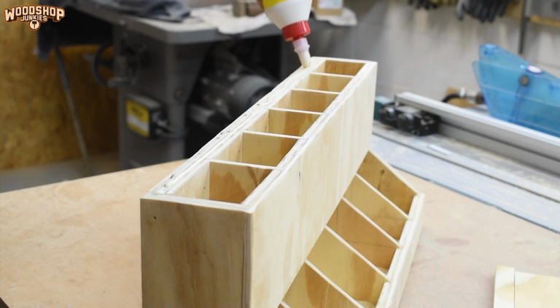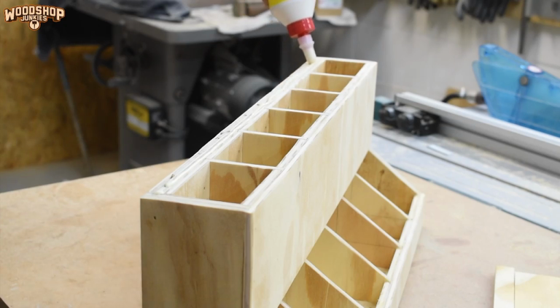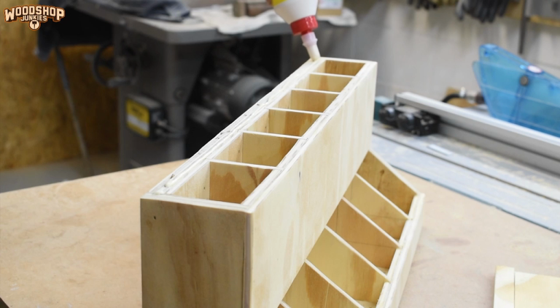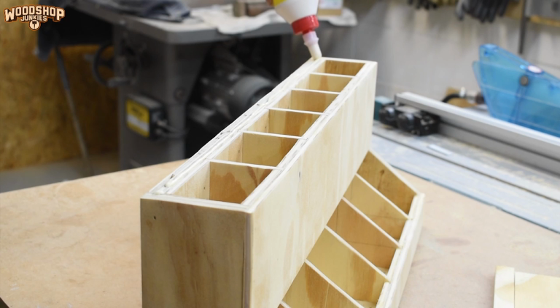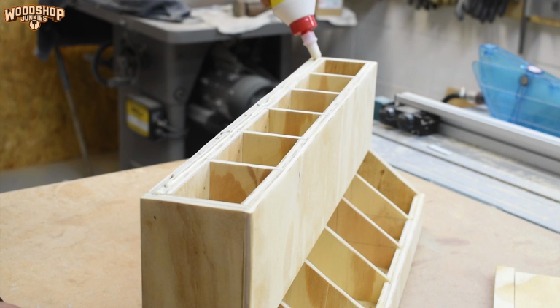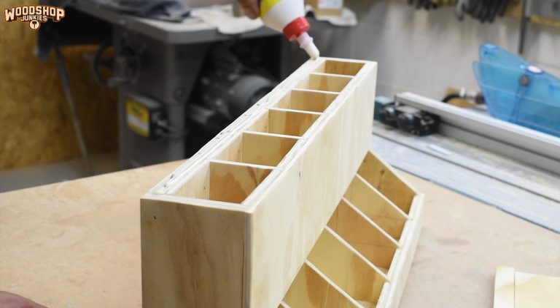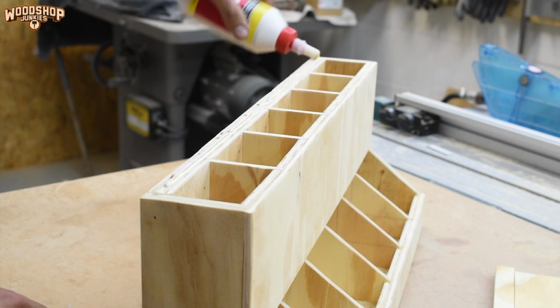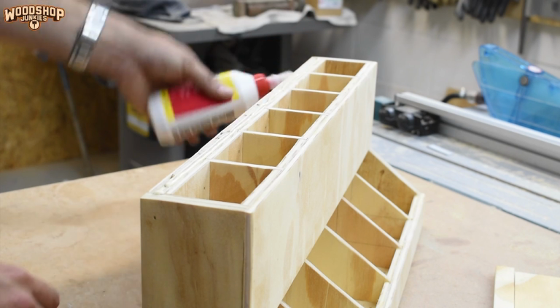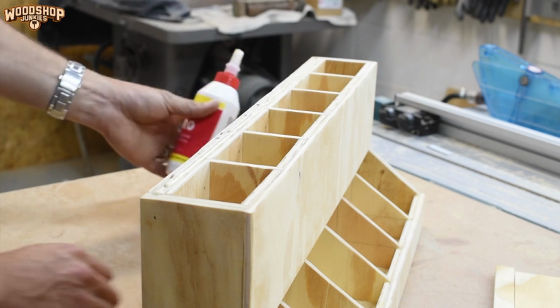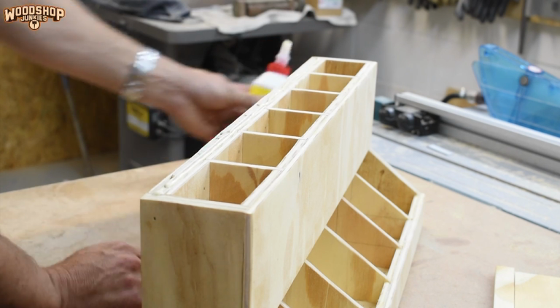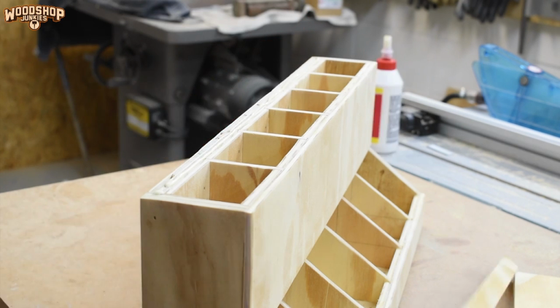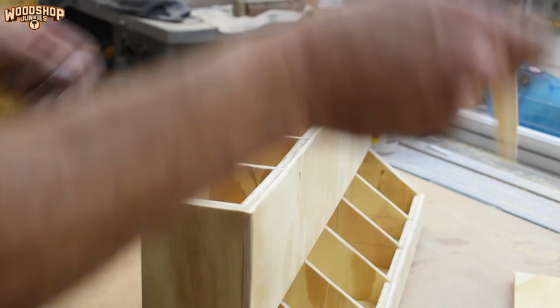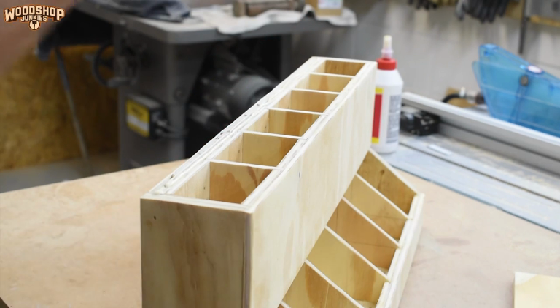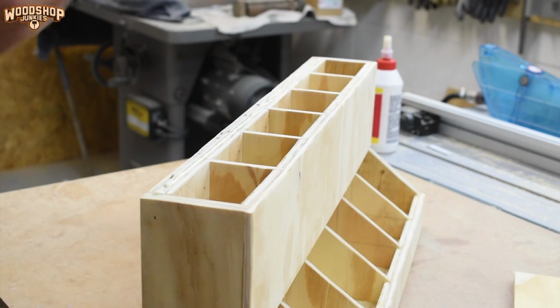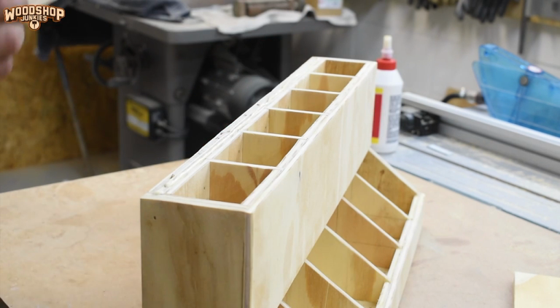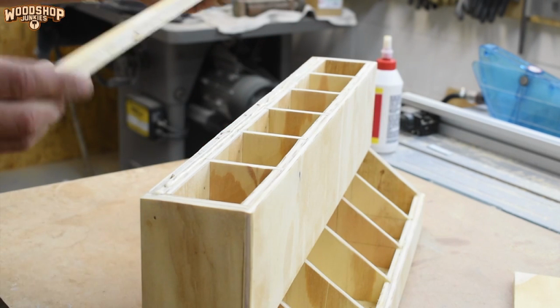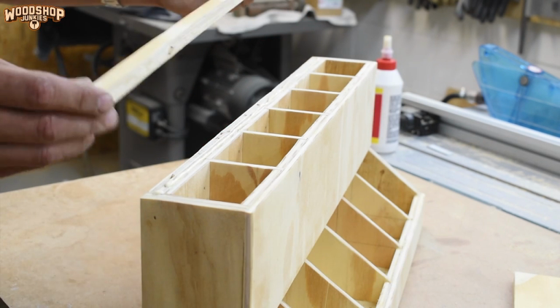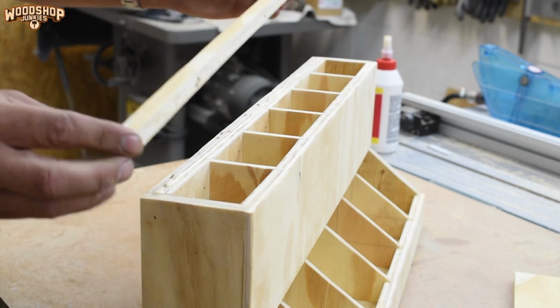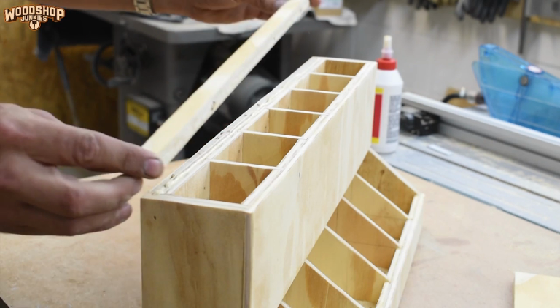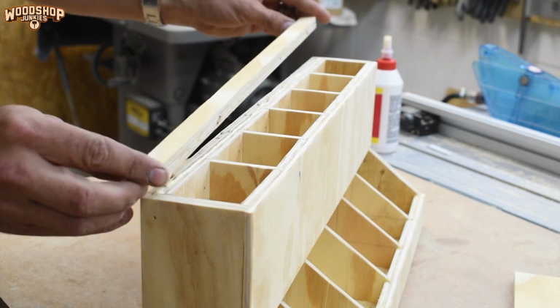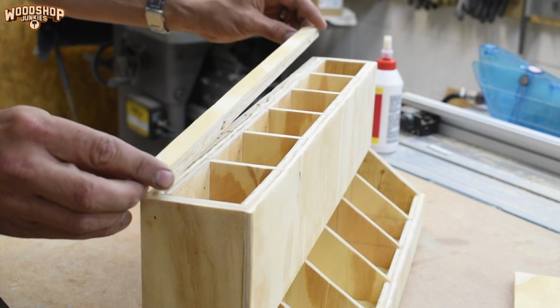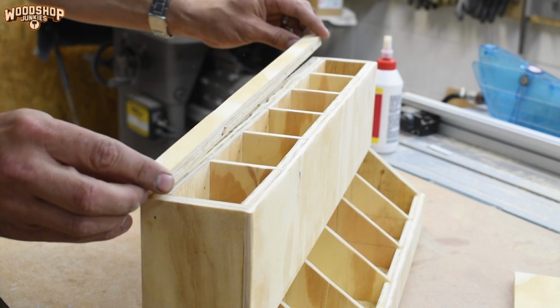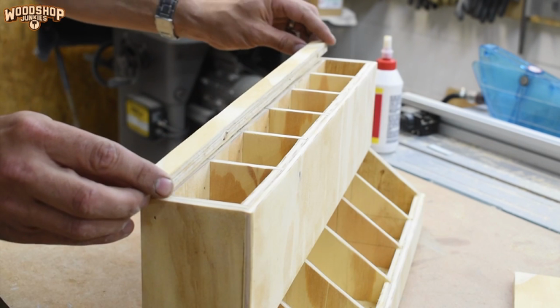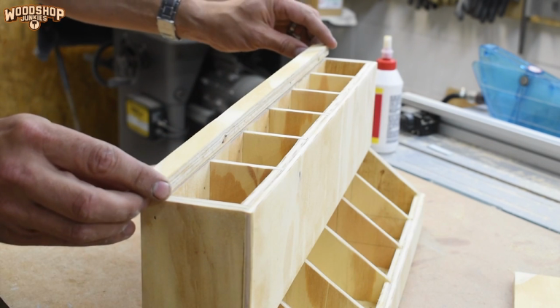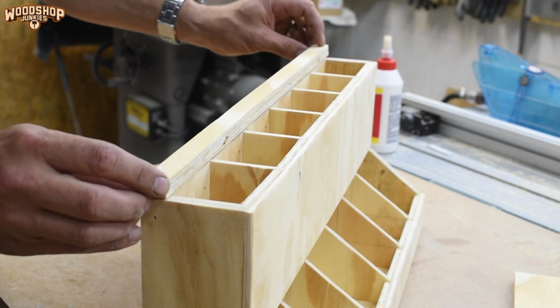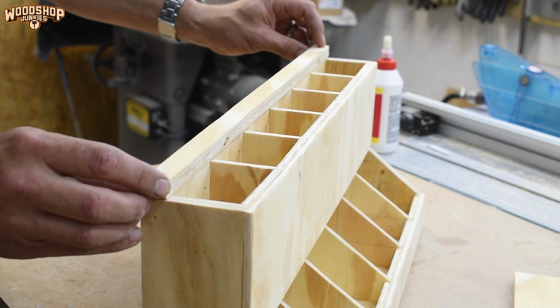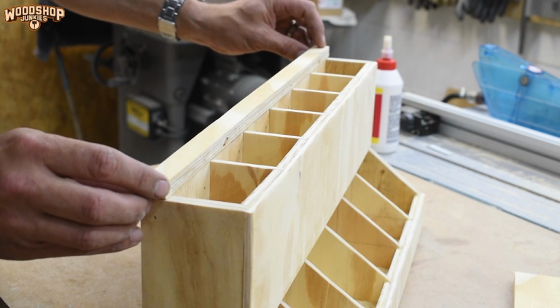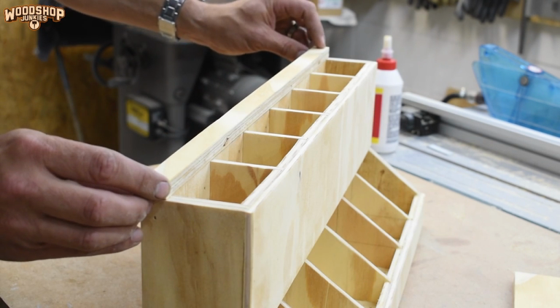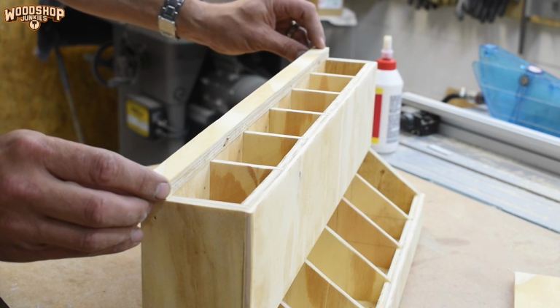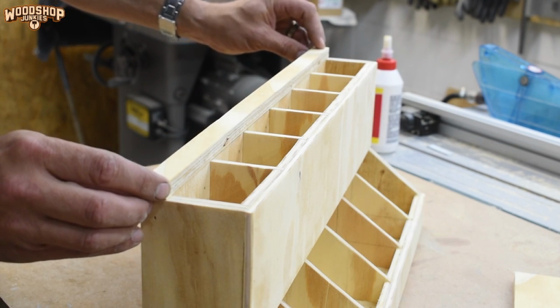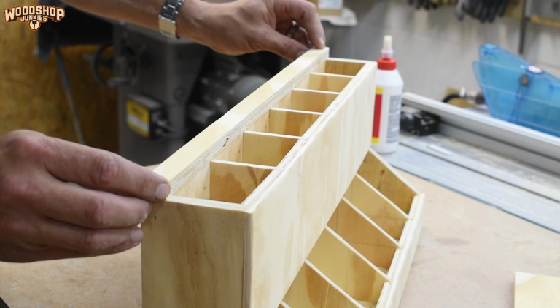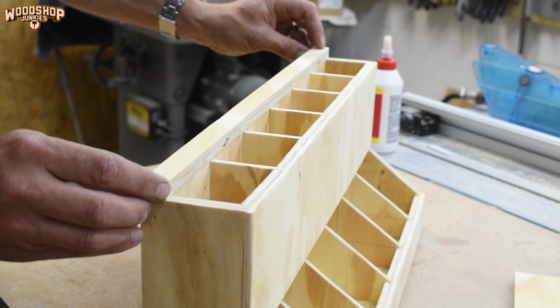The lids weren't part of the original design, but I decided to add them to round off the overall project.